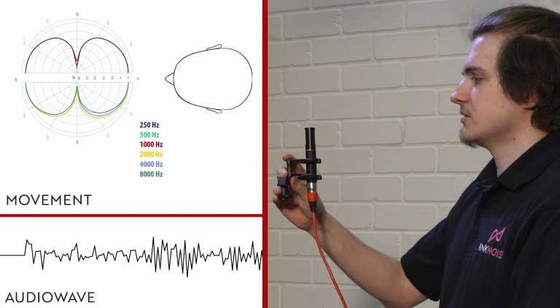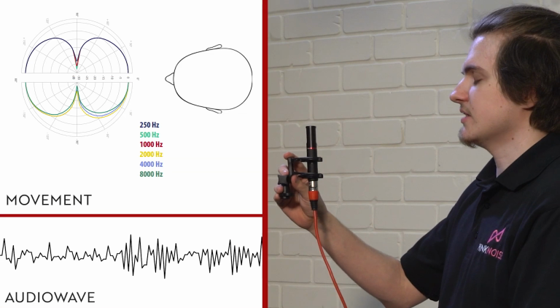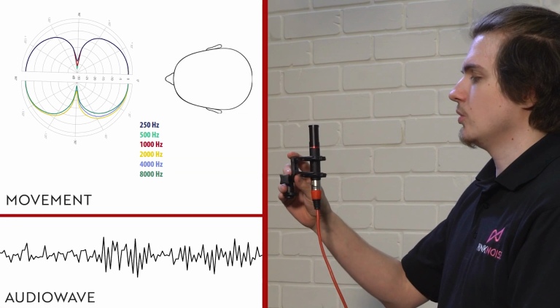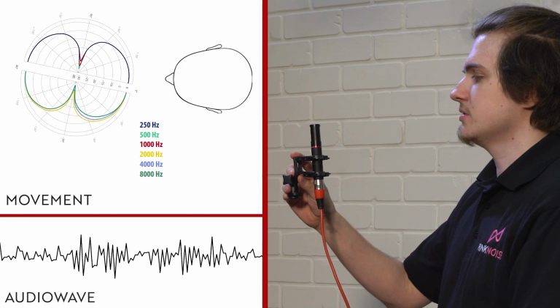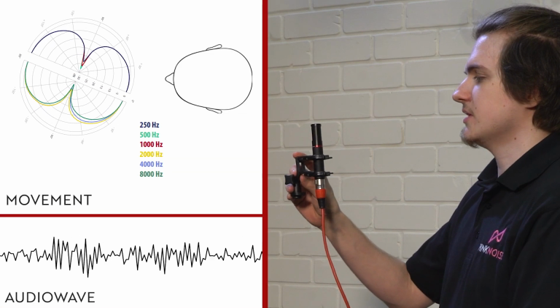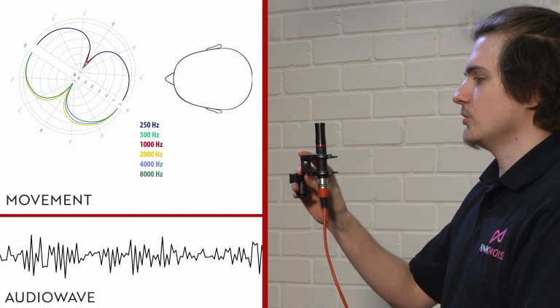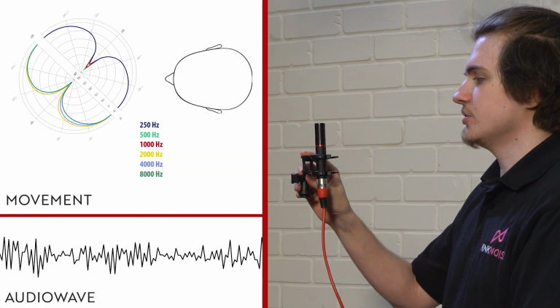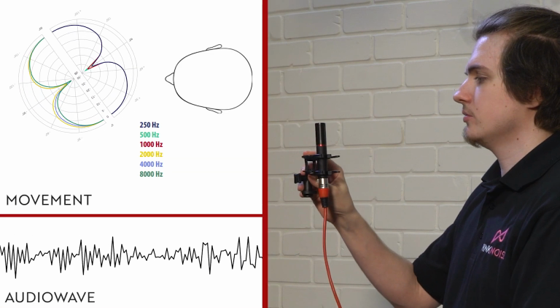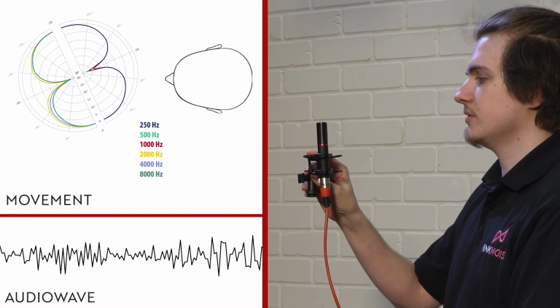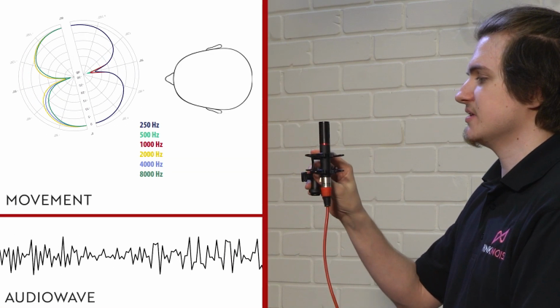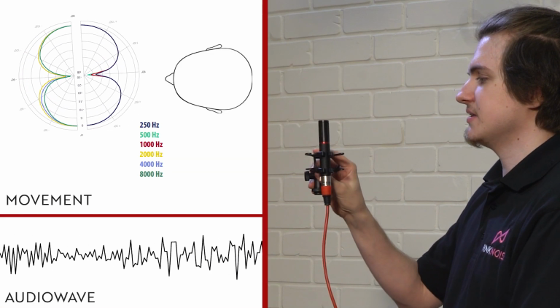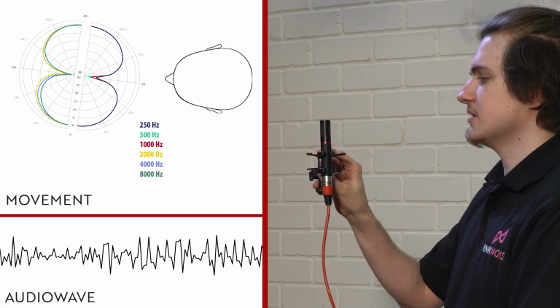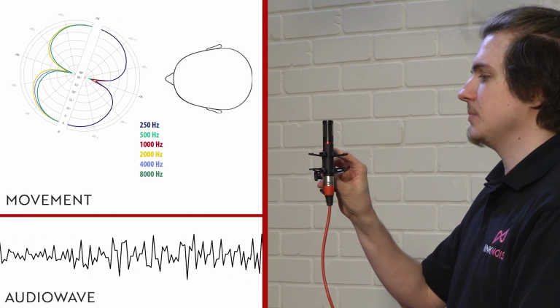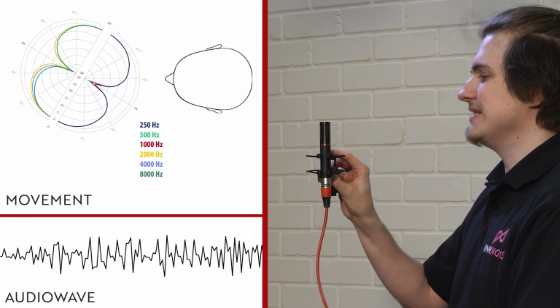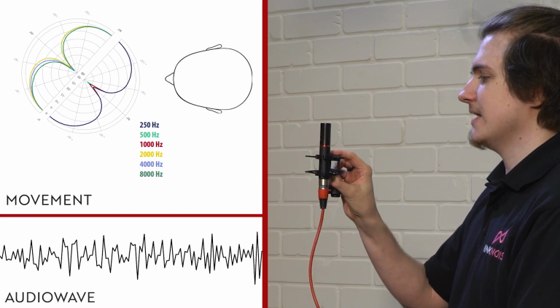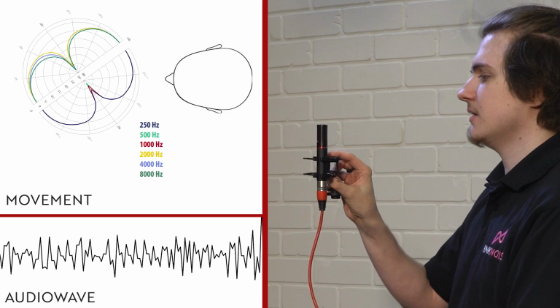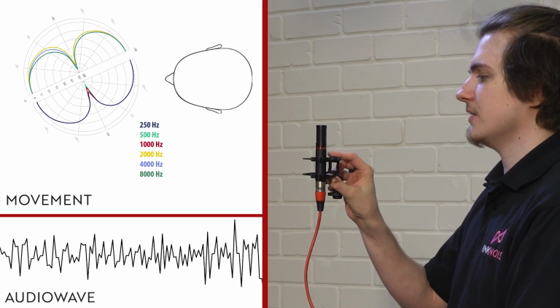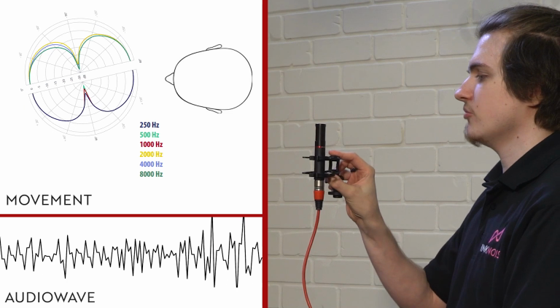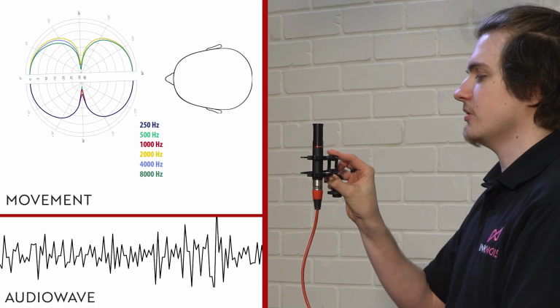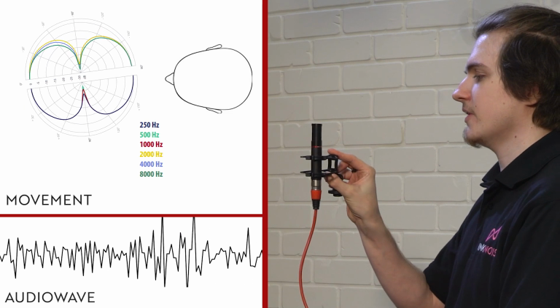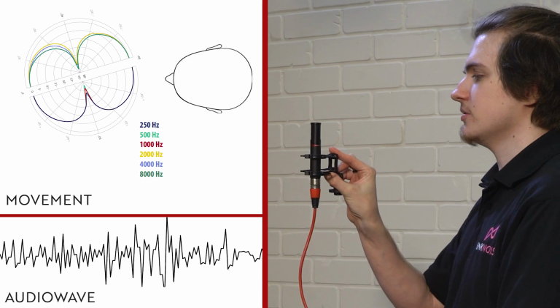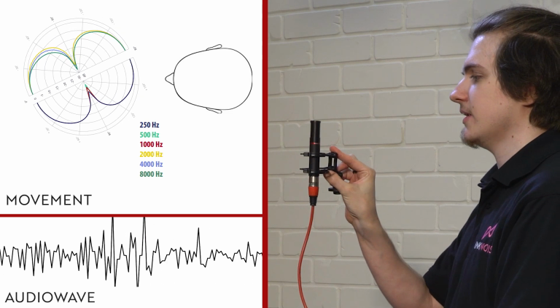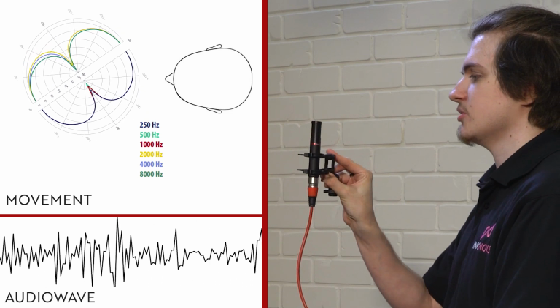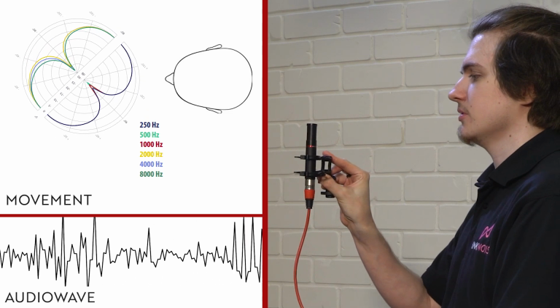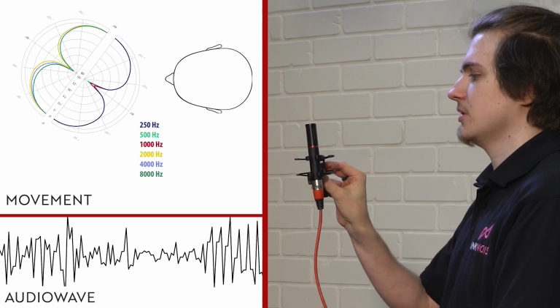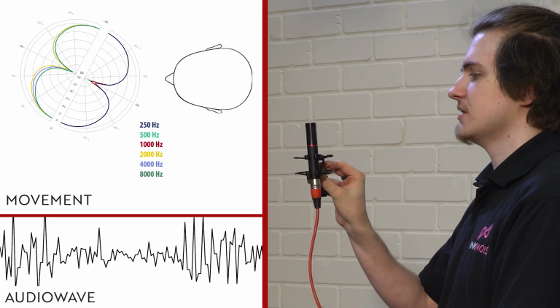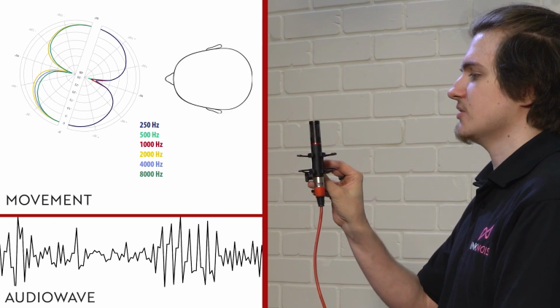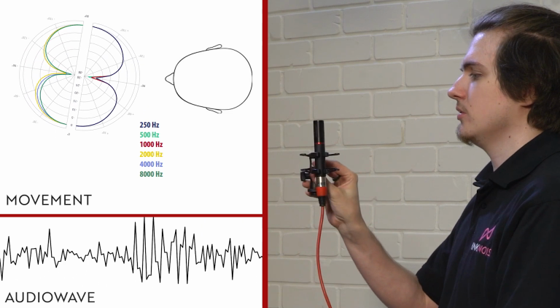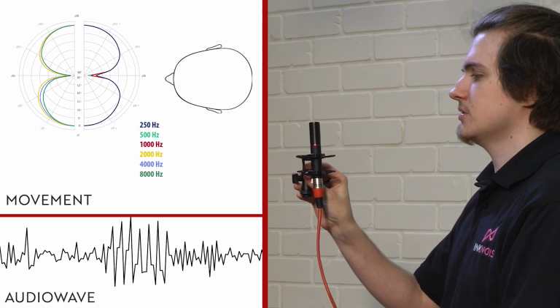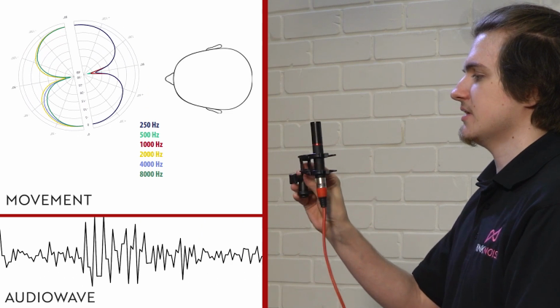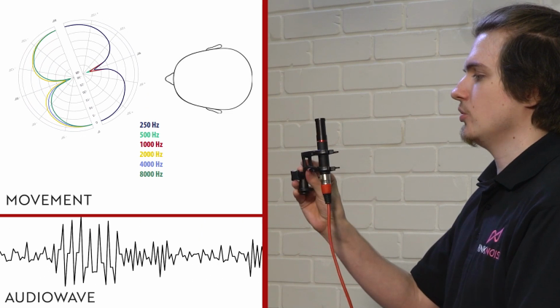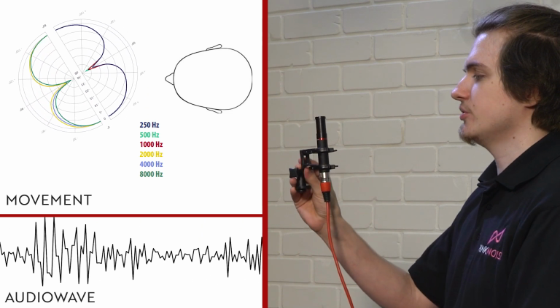Test one, test one, two. This is listening to the BD-10 at the Ryko factory in Ashby. Test one, test one, two.